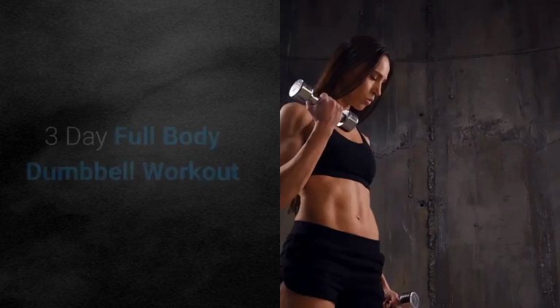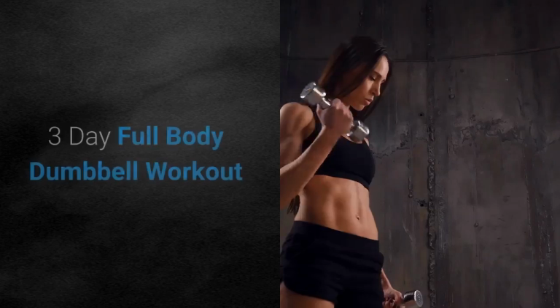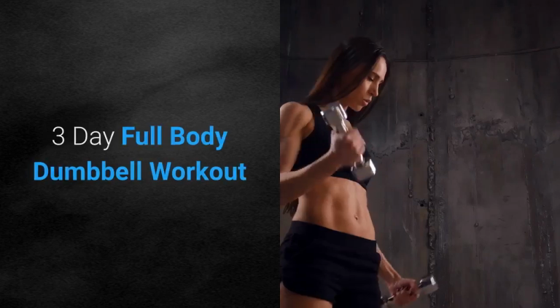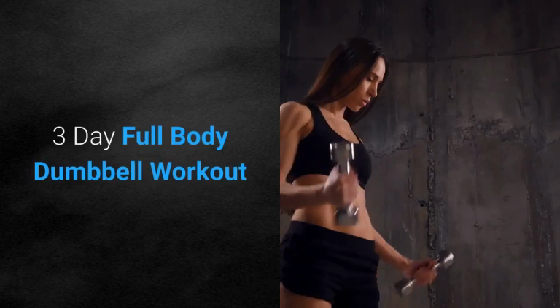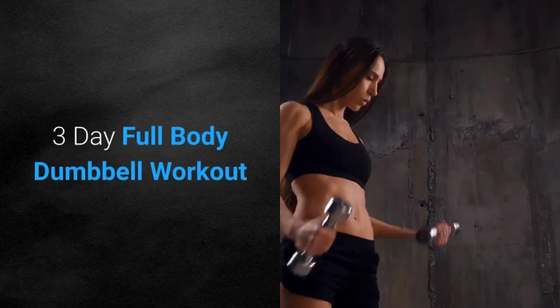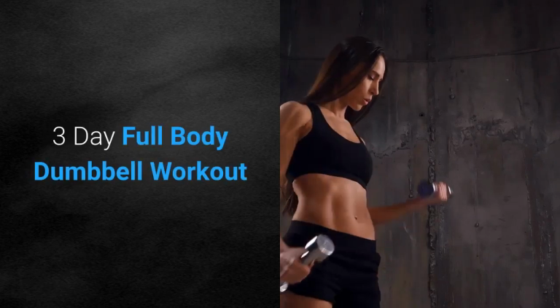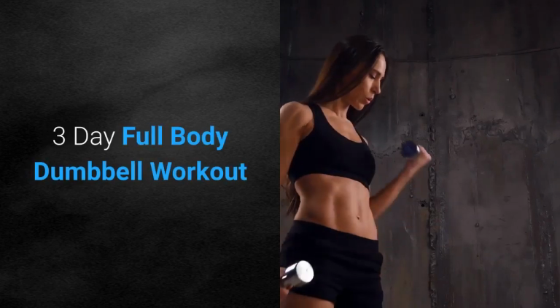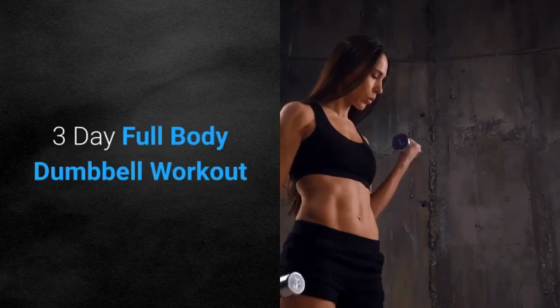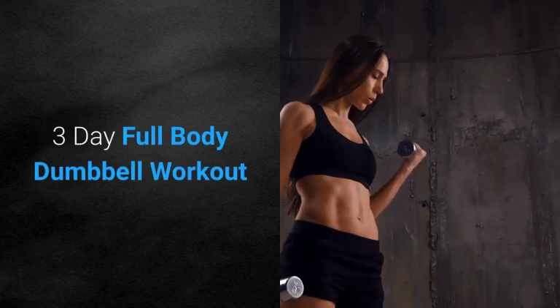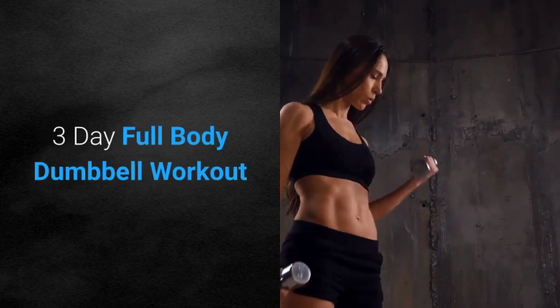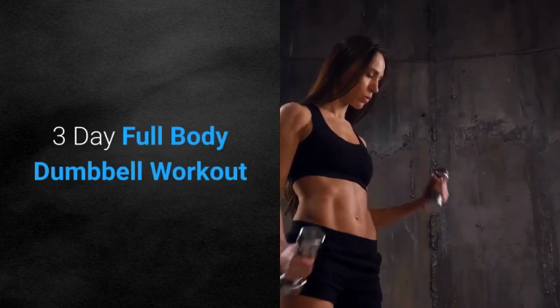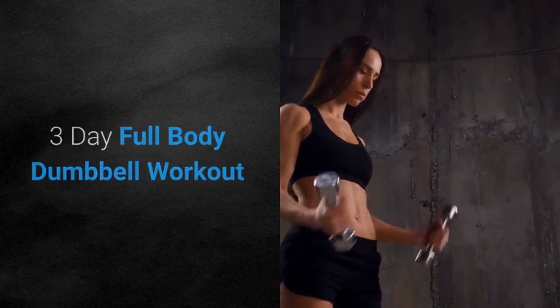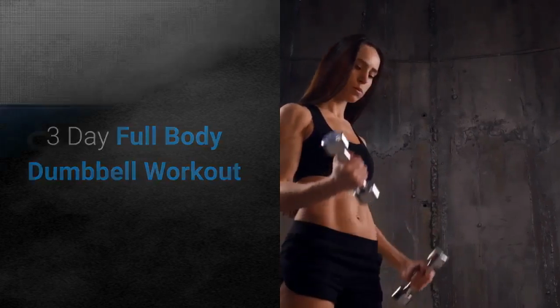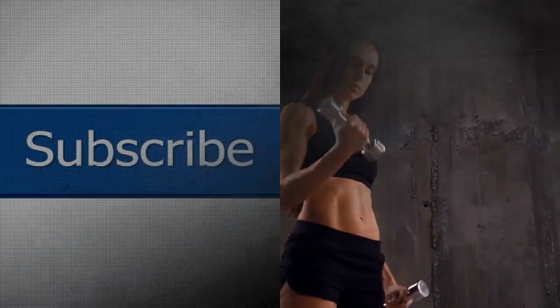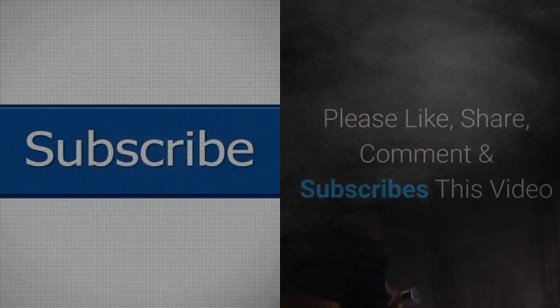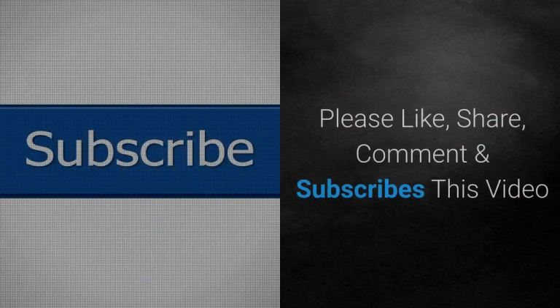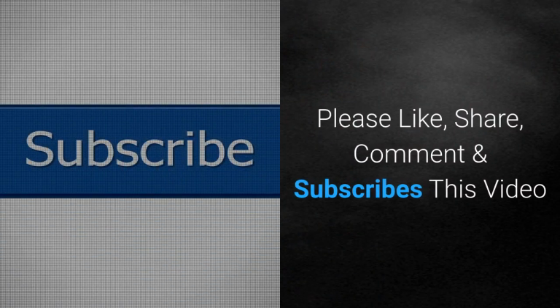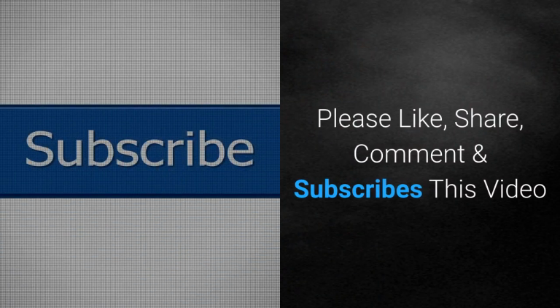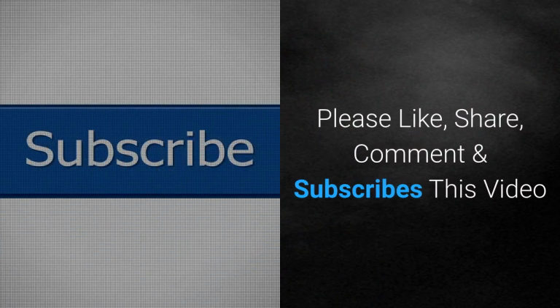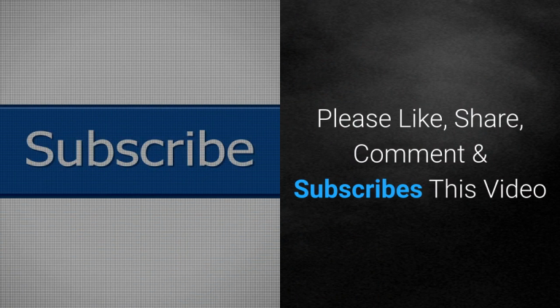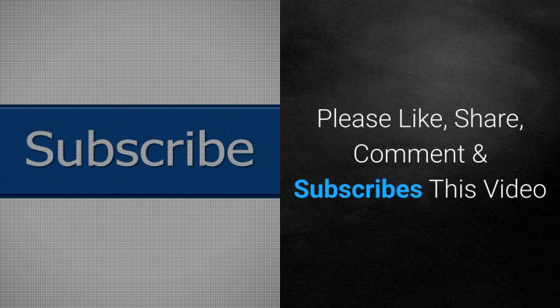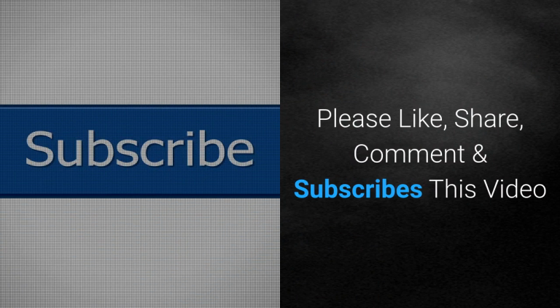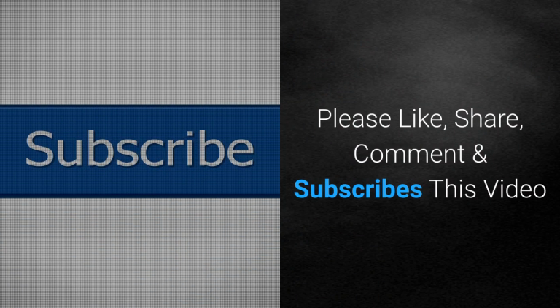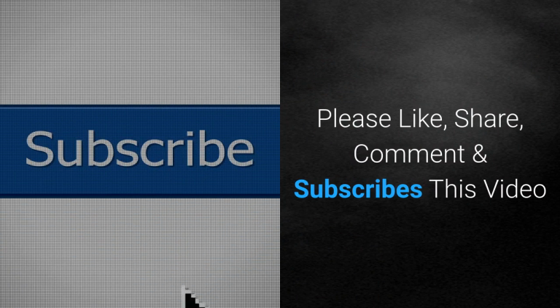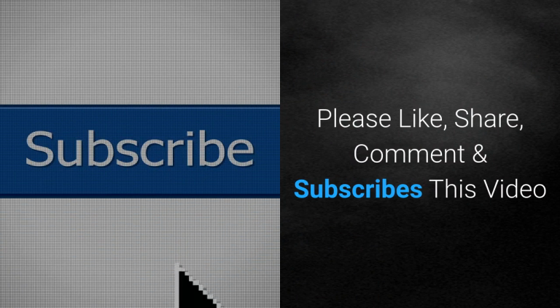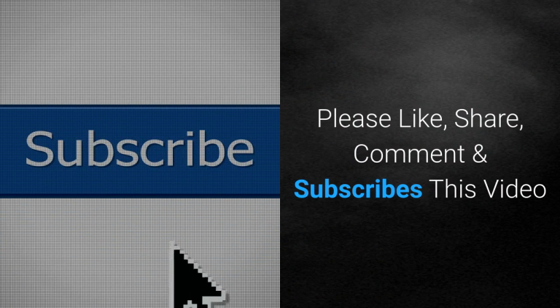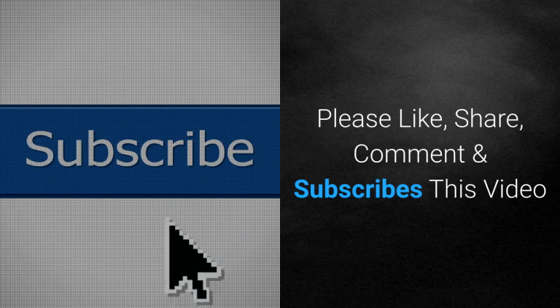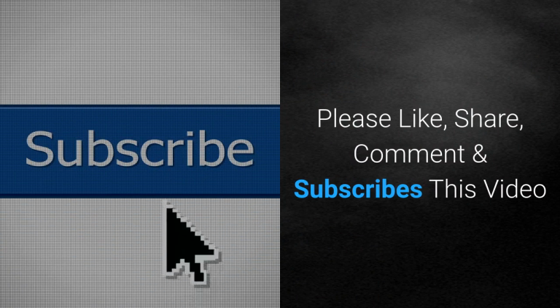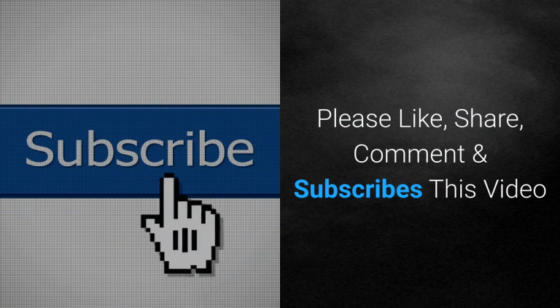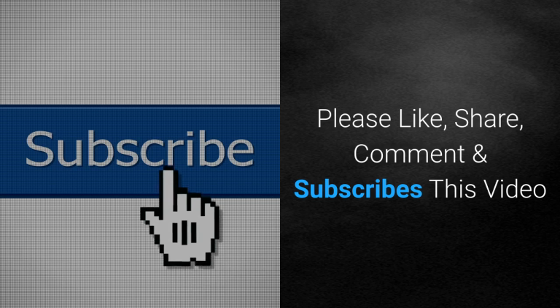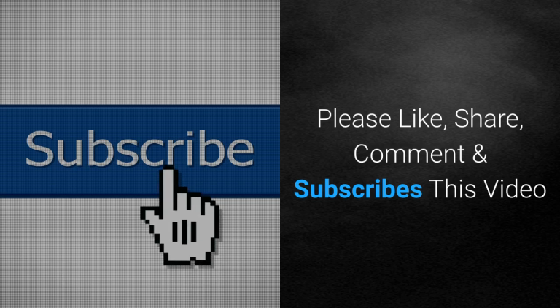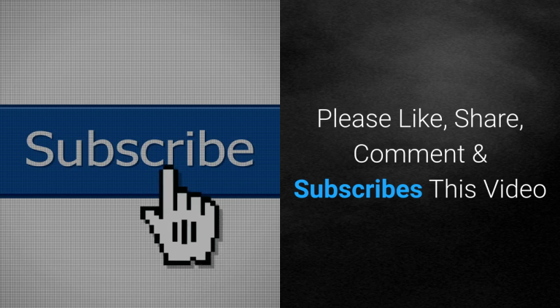3-Day Full Body Dumbbell Workout. Please like, share, comment and subscribe to this video.